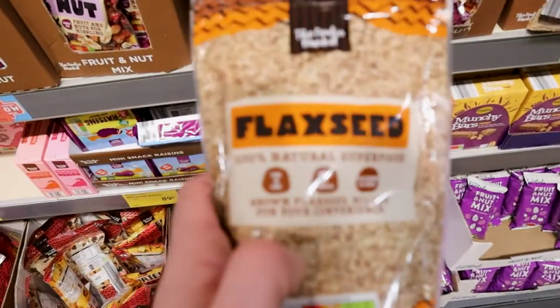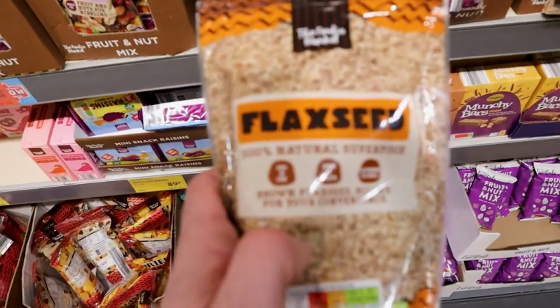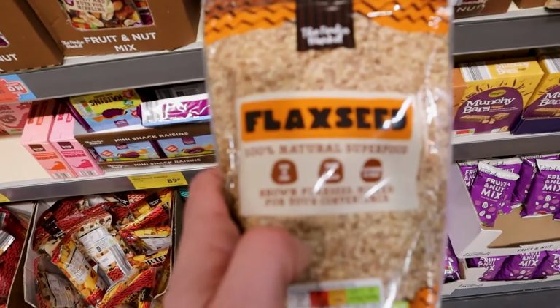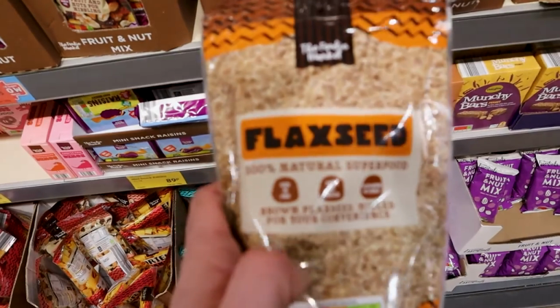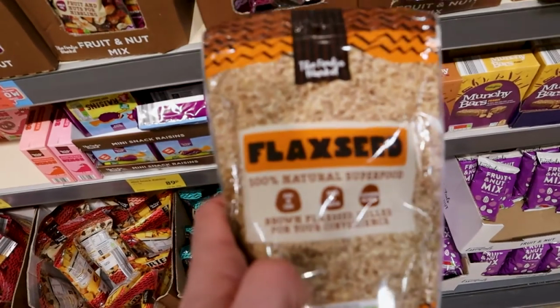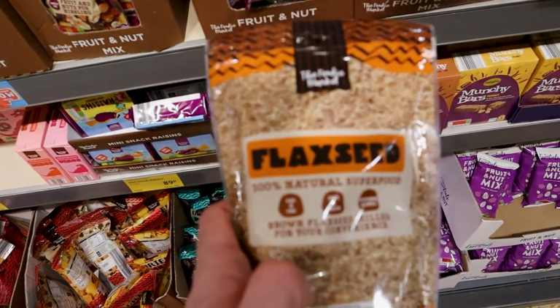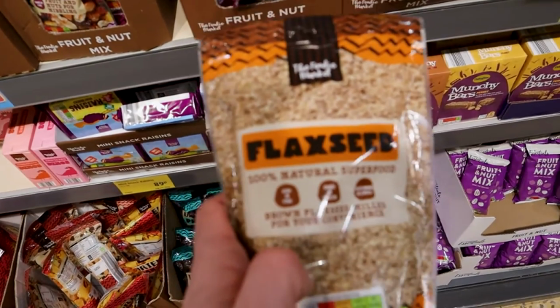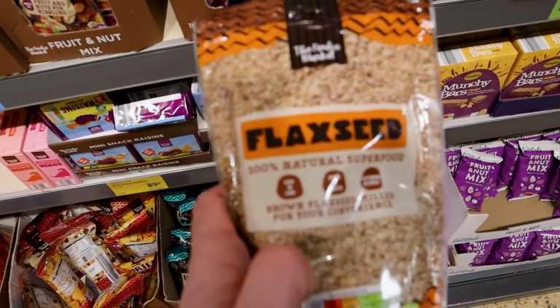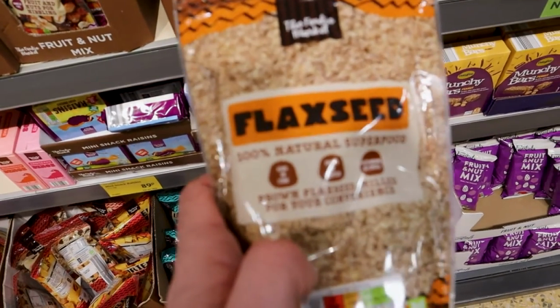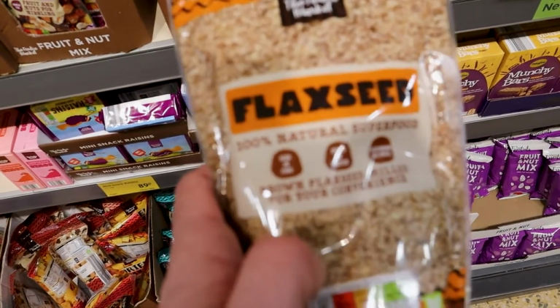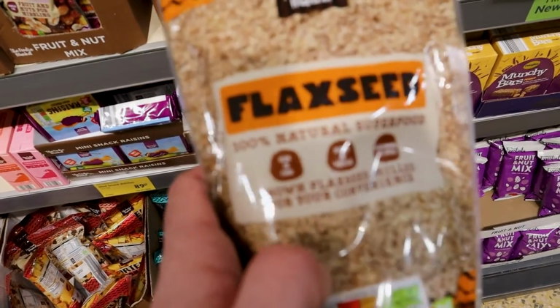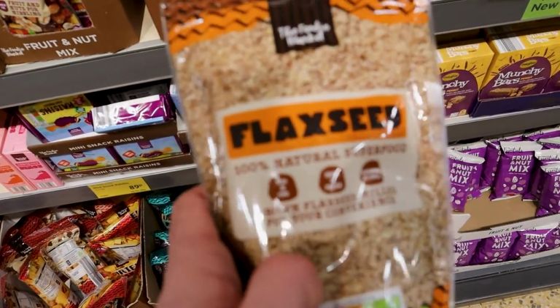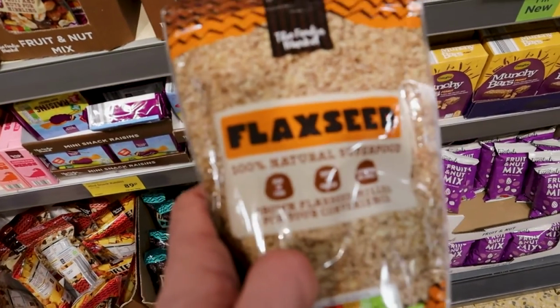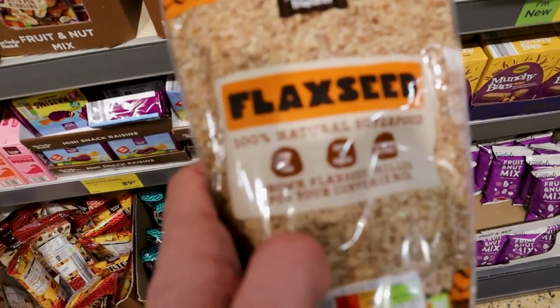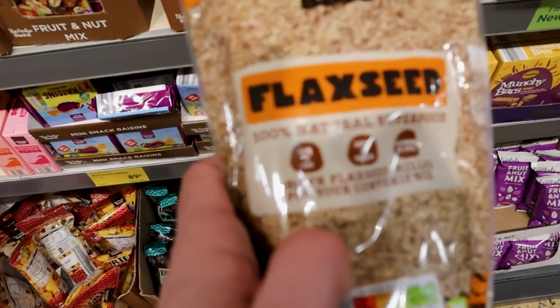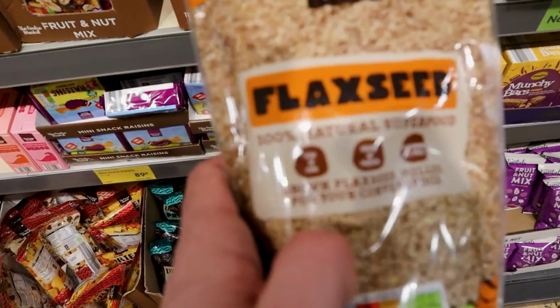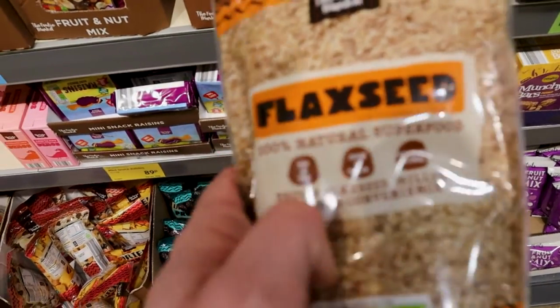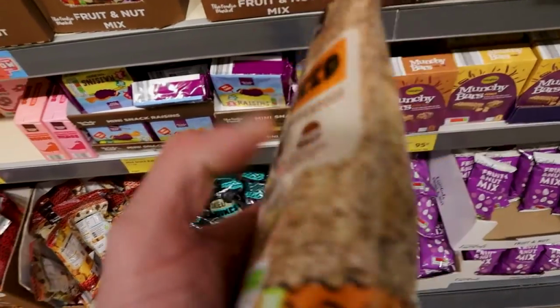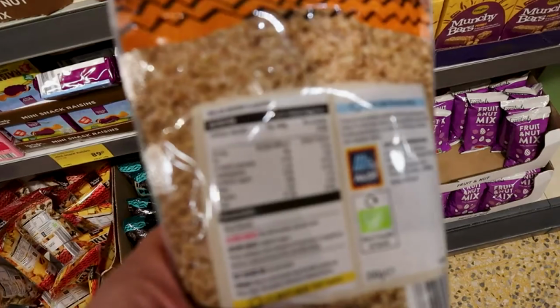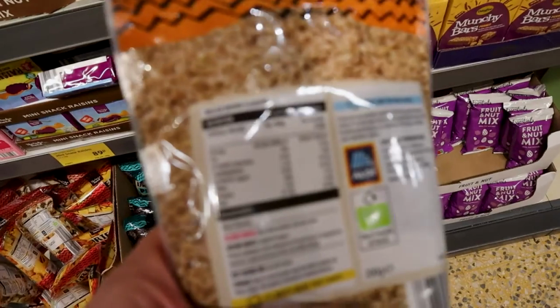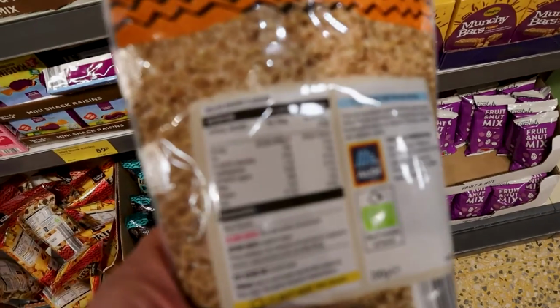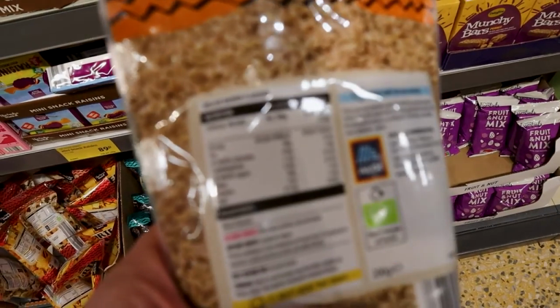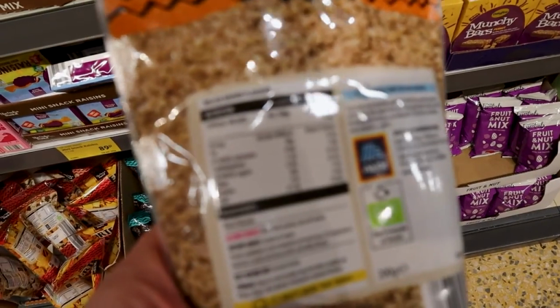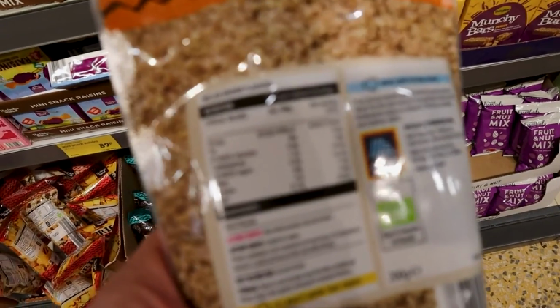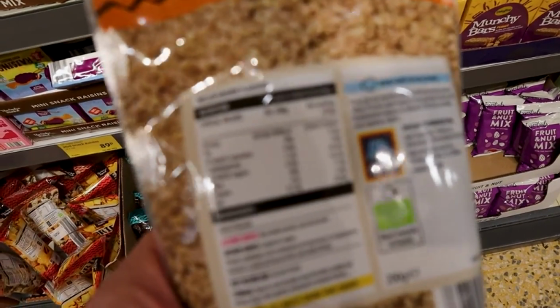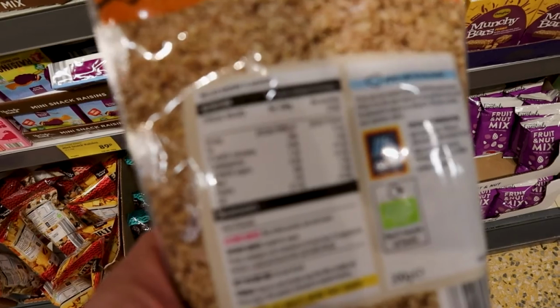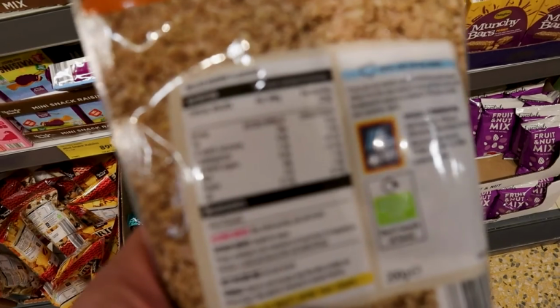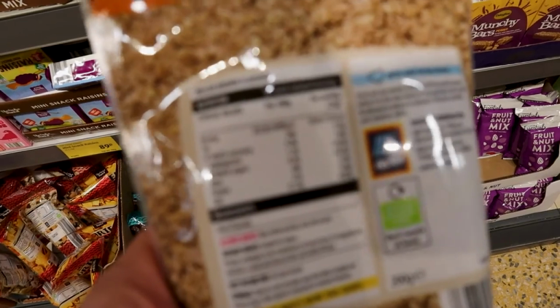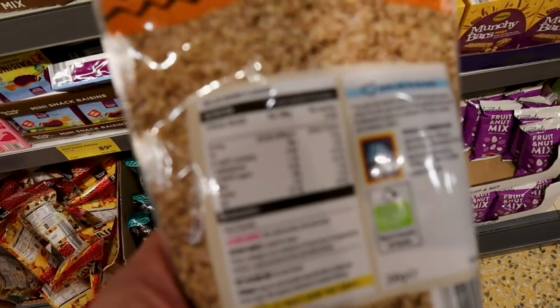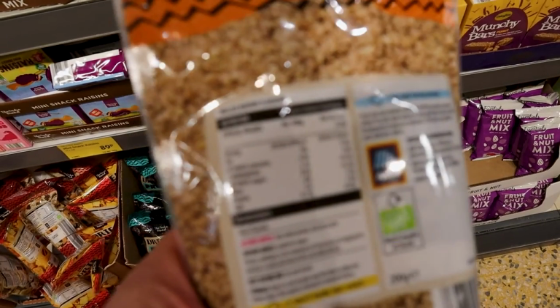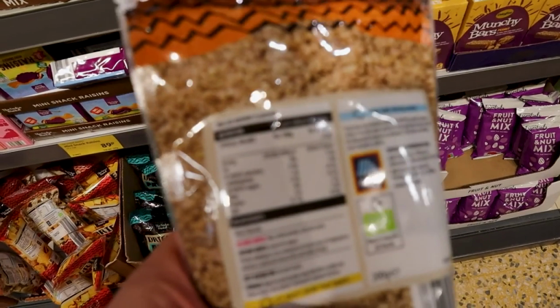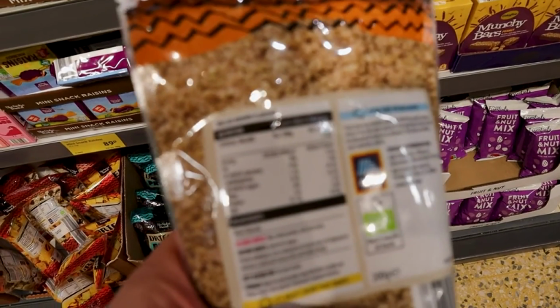This stuff is really good for a vegan on the go — pre-ground flaxseed. Plenty of omega-3, which is important, and some degree of protein as well.